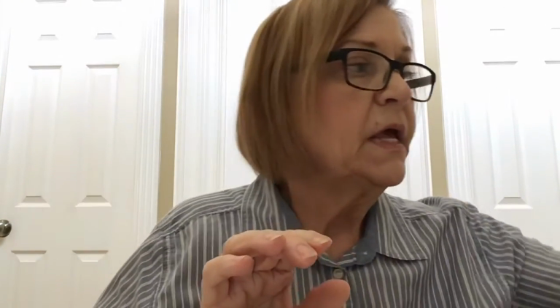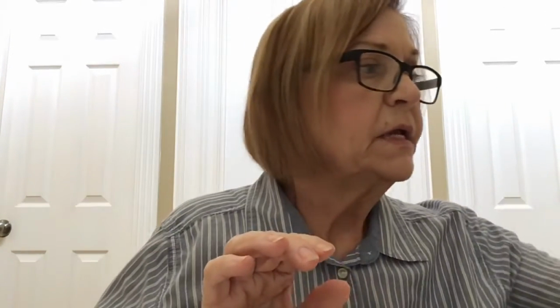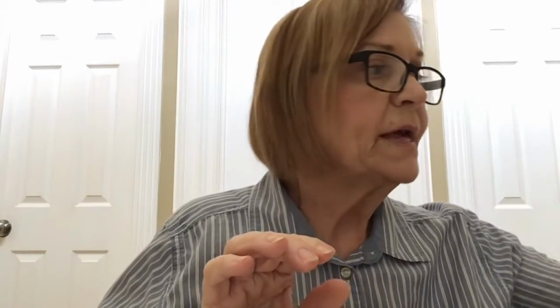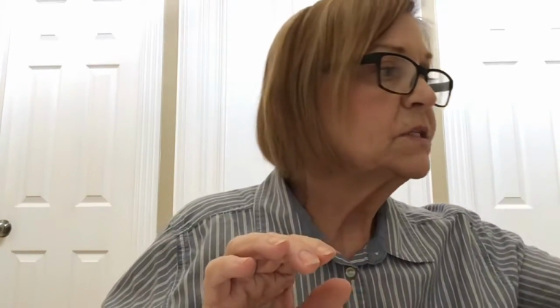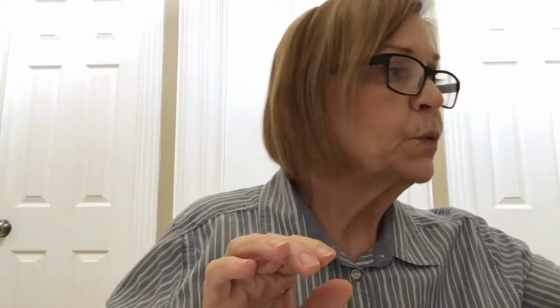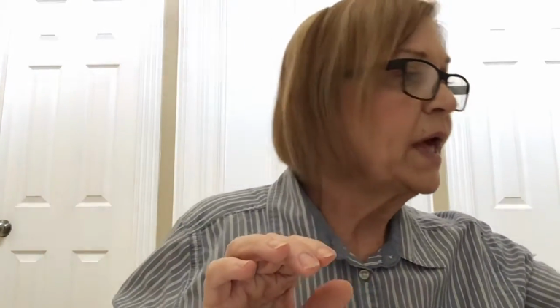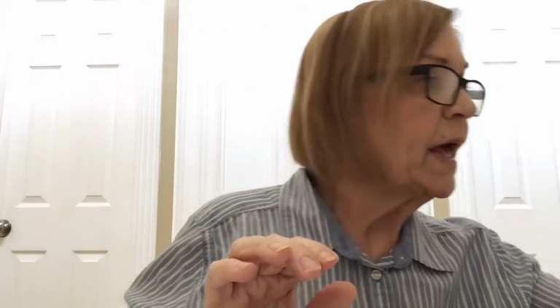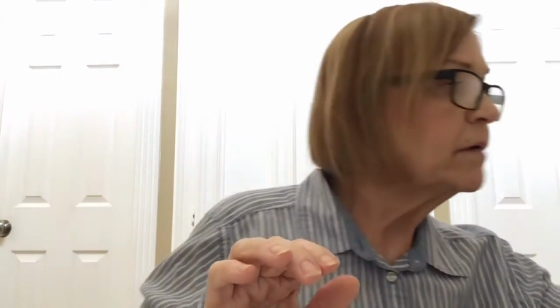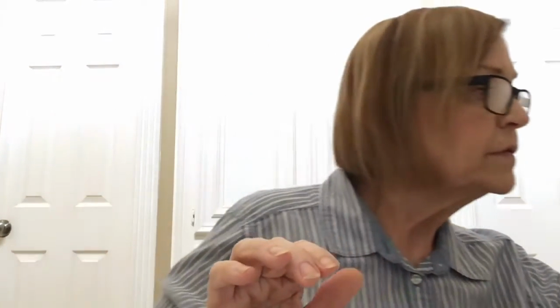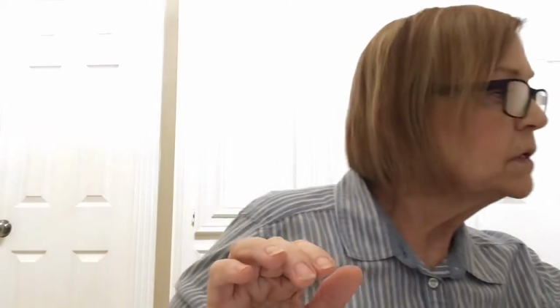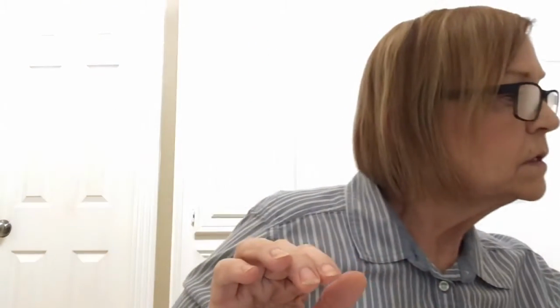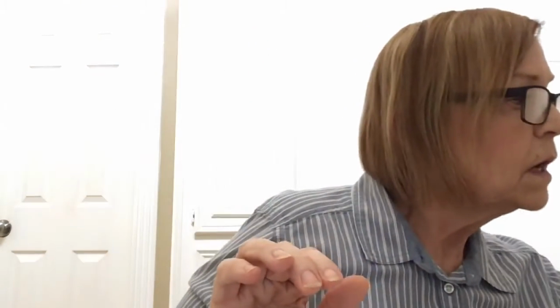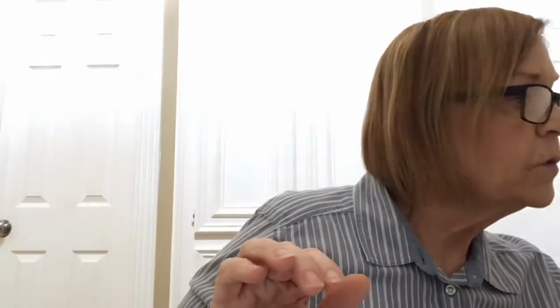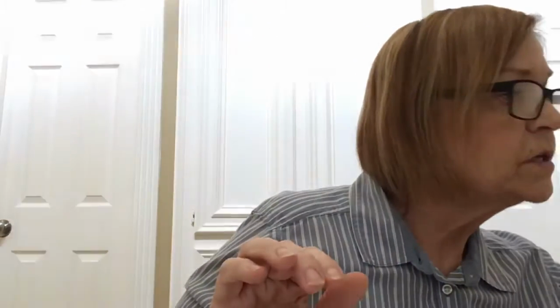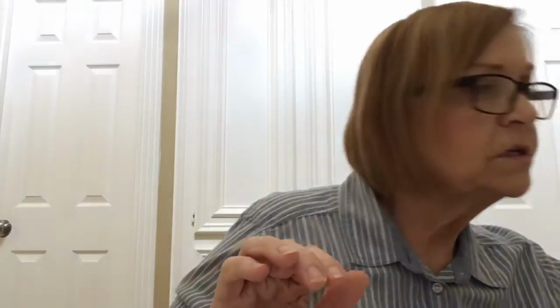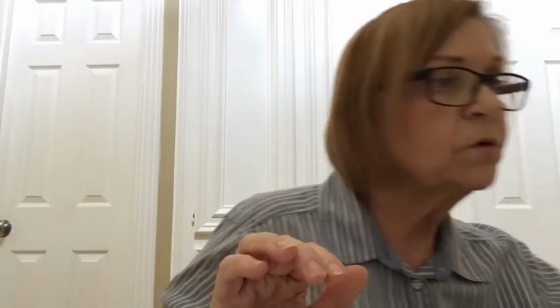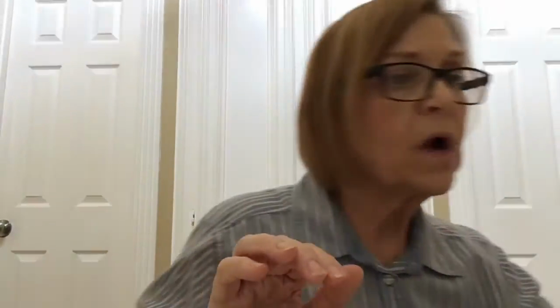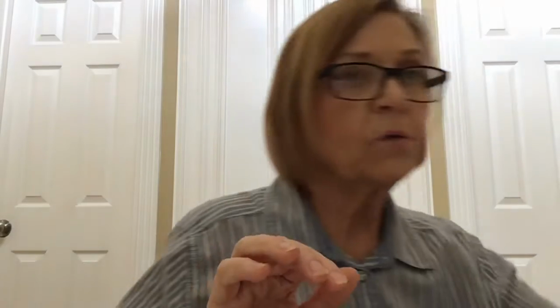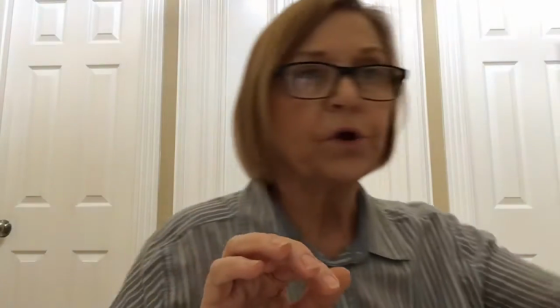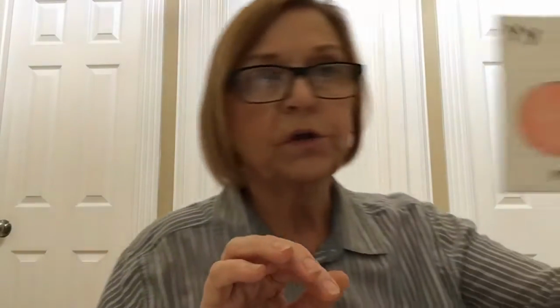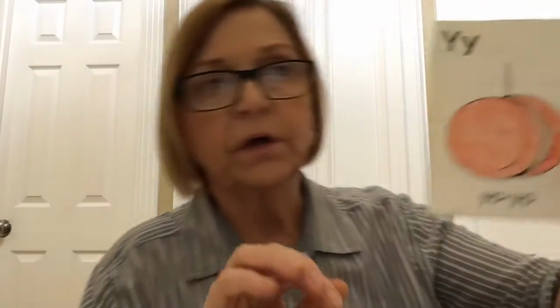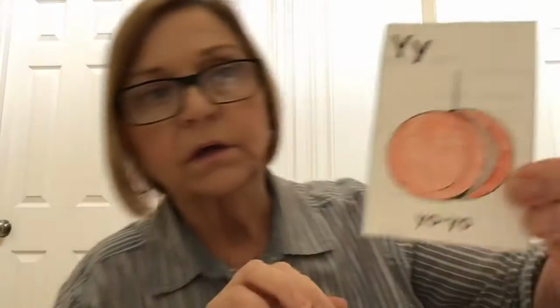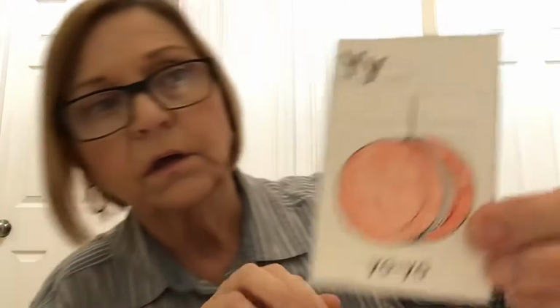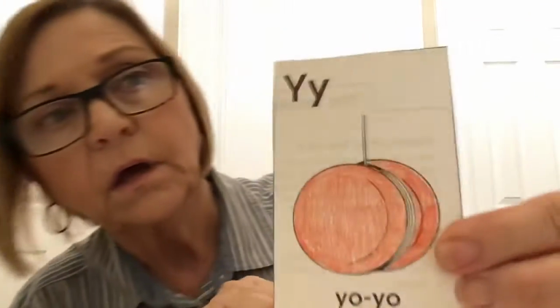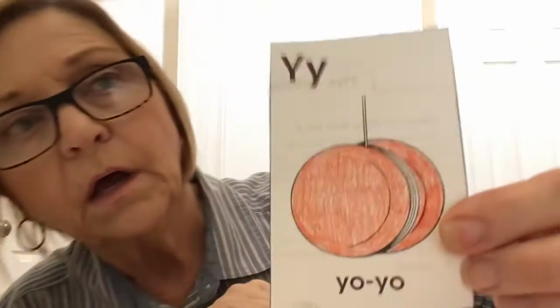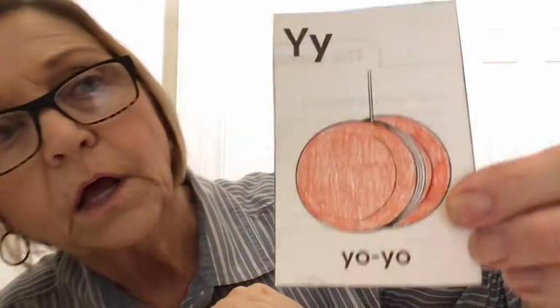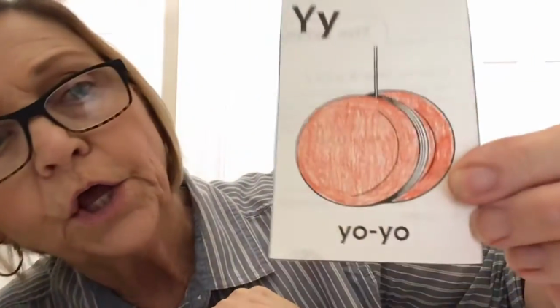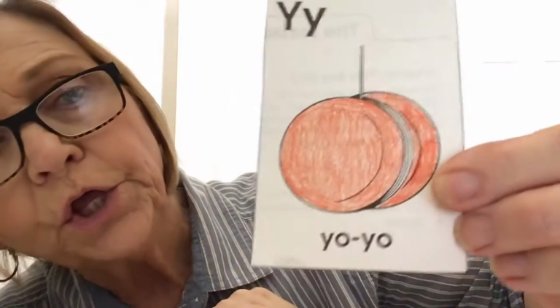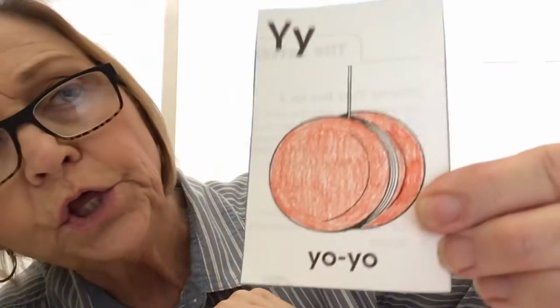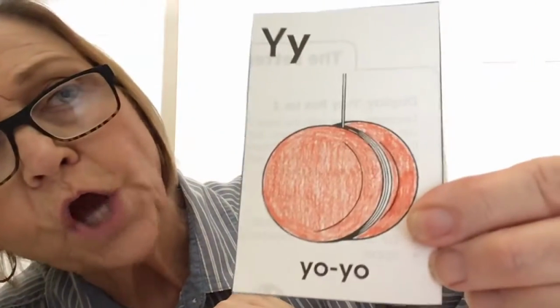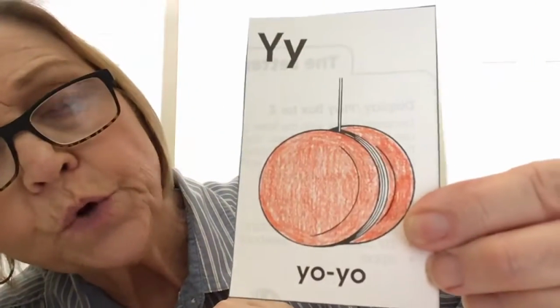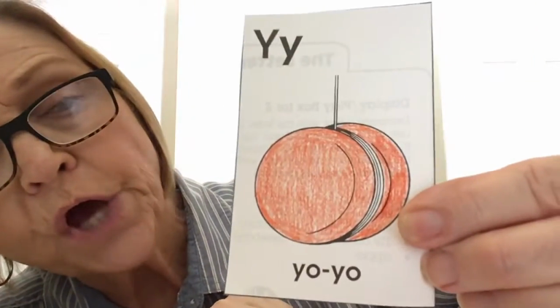Oh, here's another Y word — look! Yo-yo.